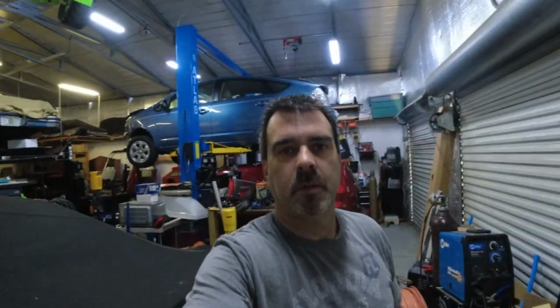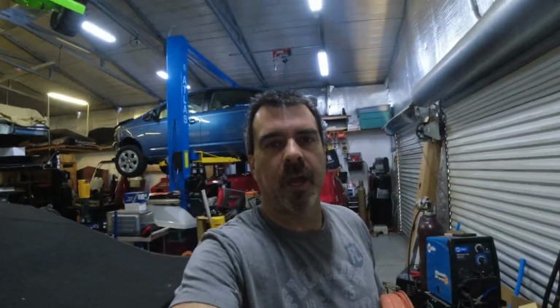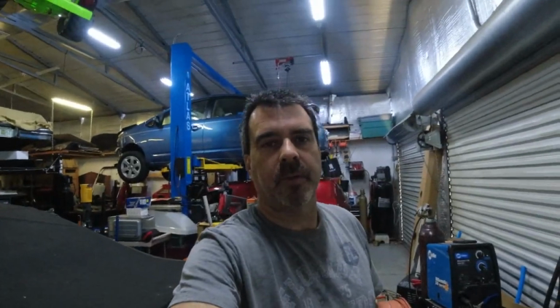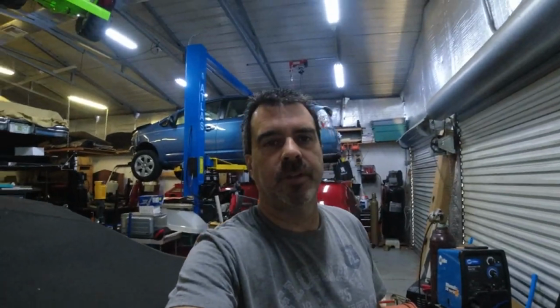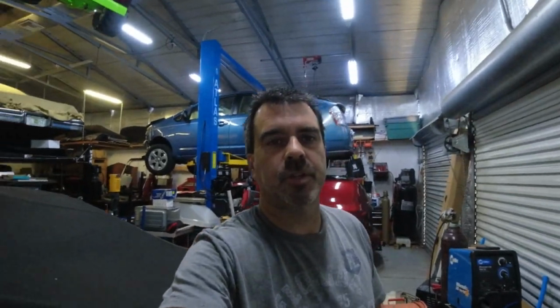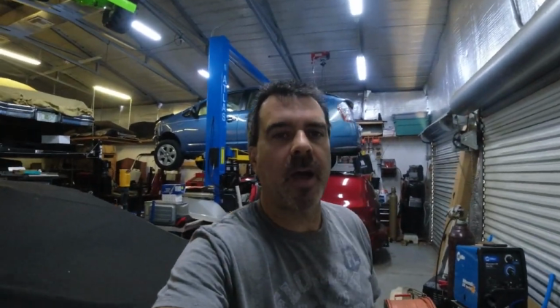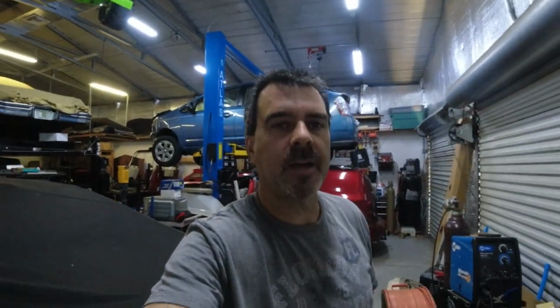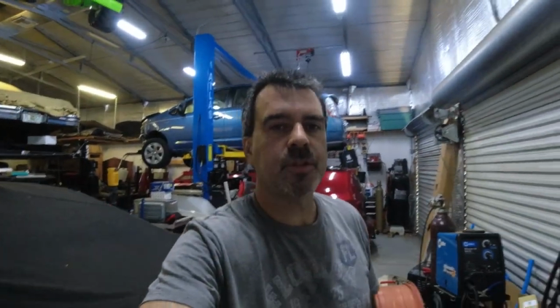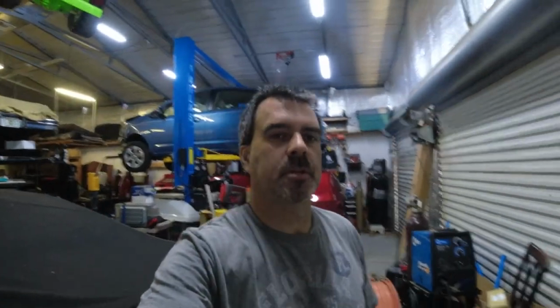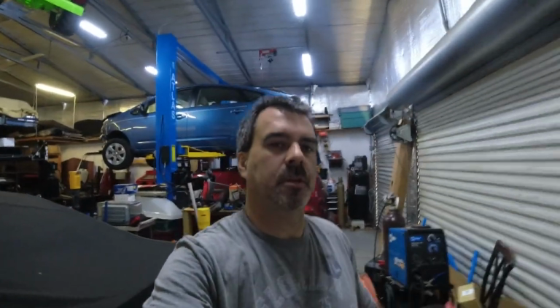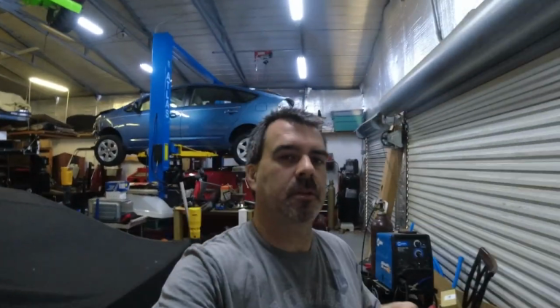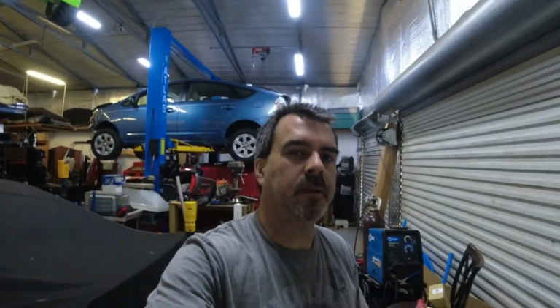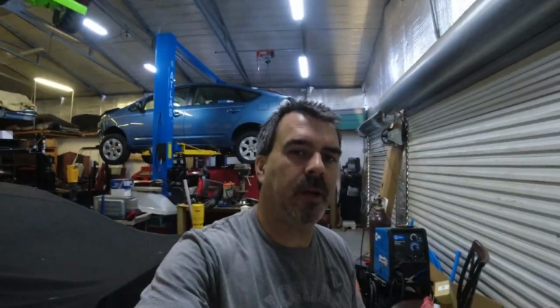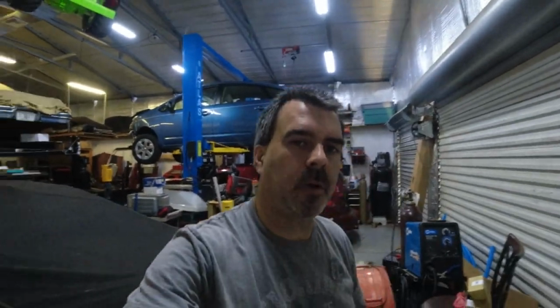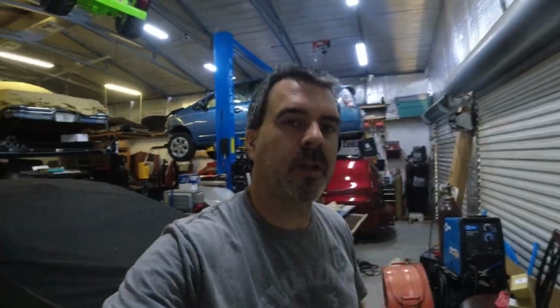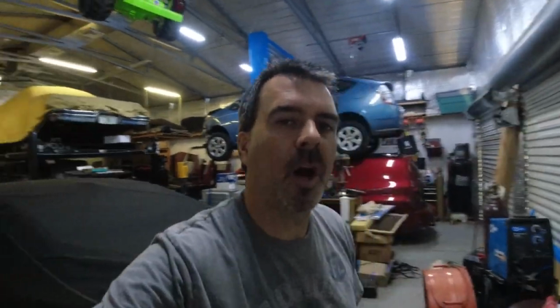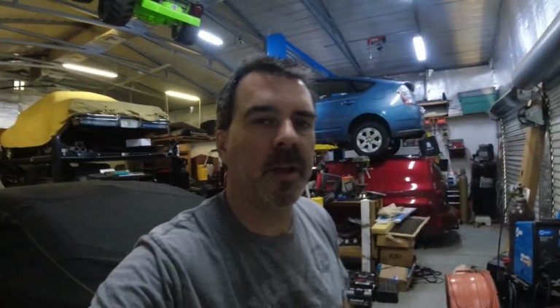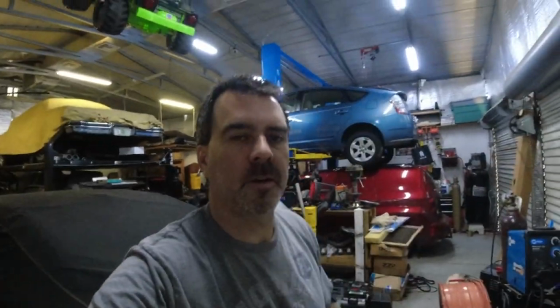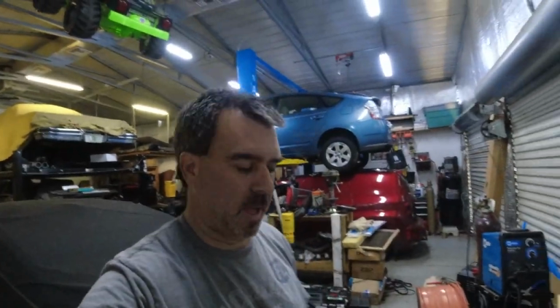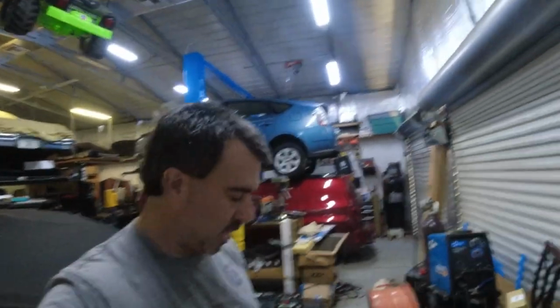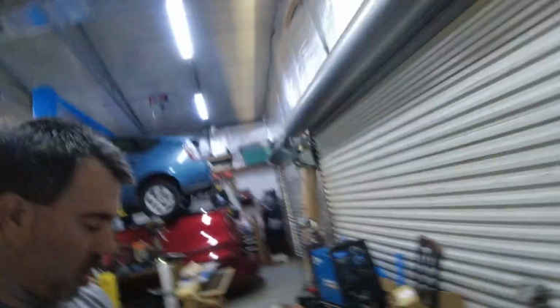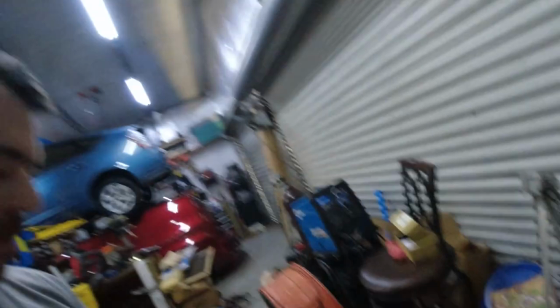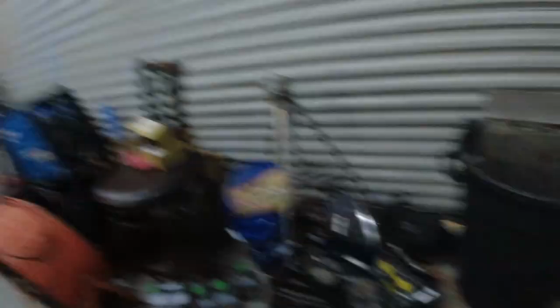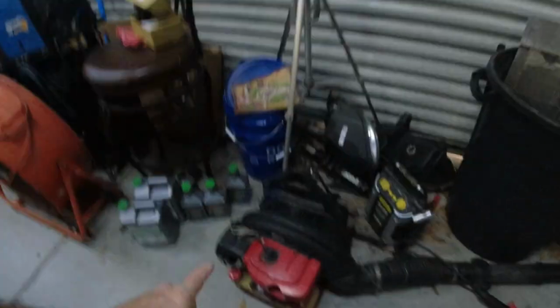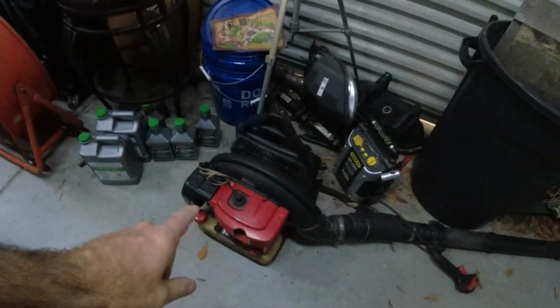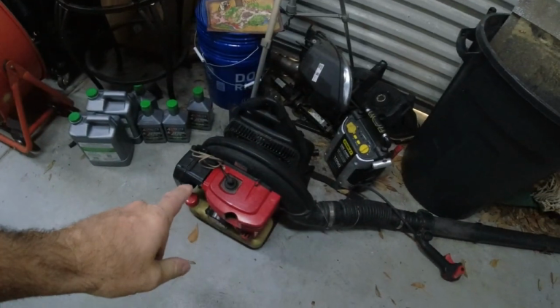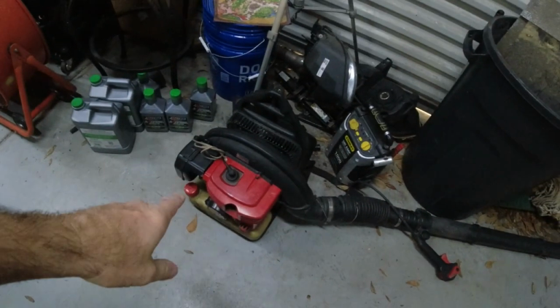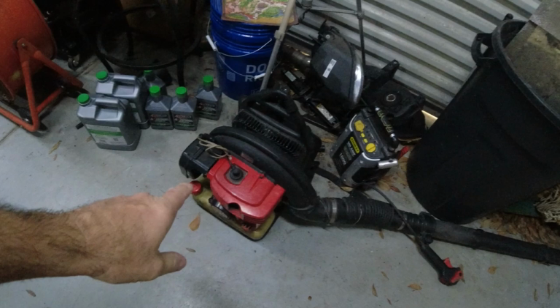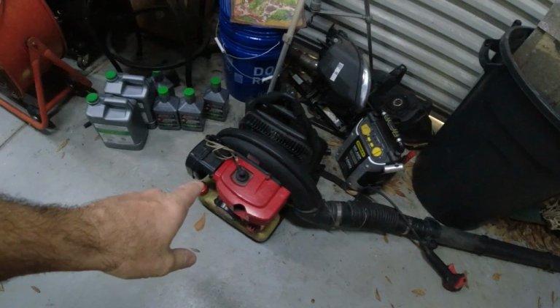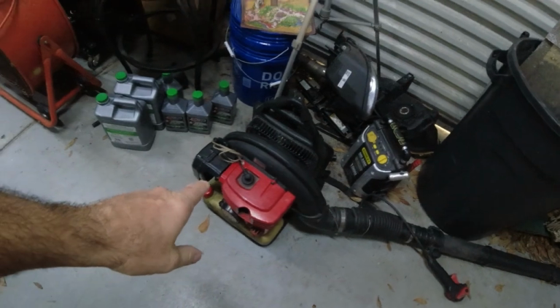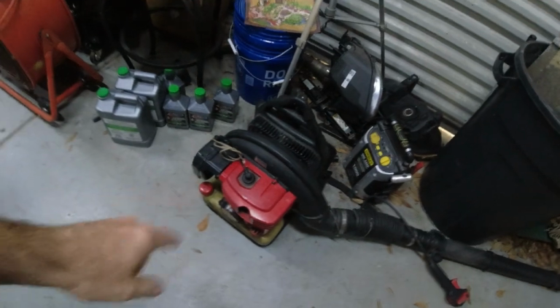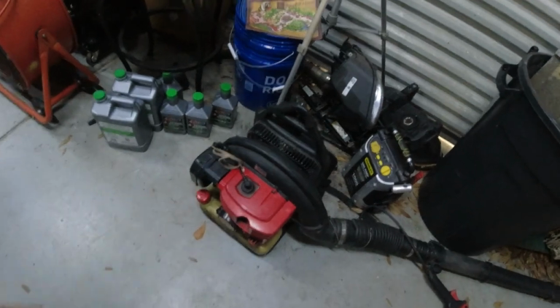Keith, KG's Garage. Today we're working on a blower — a leaf blower.